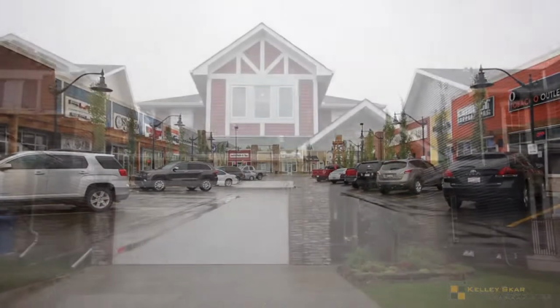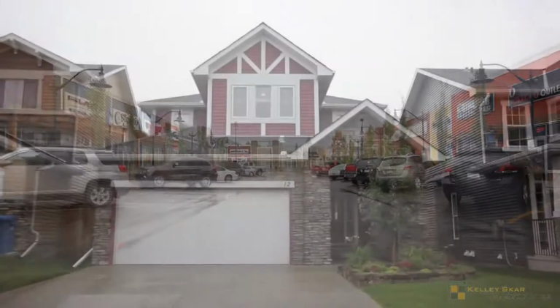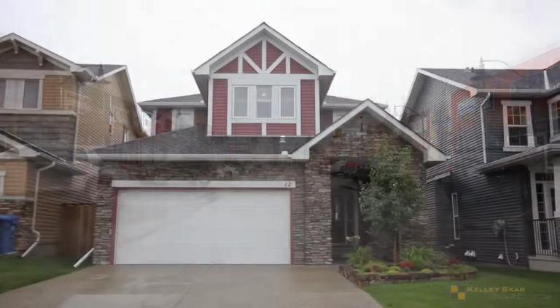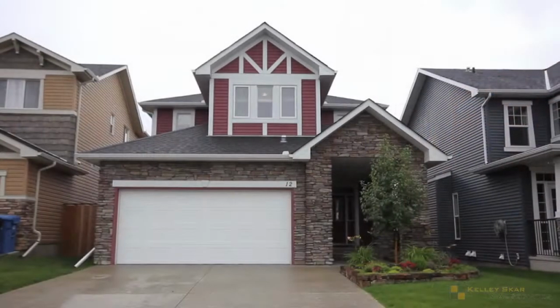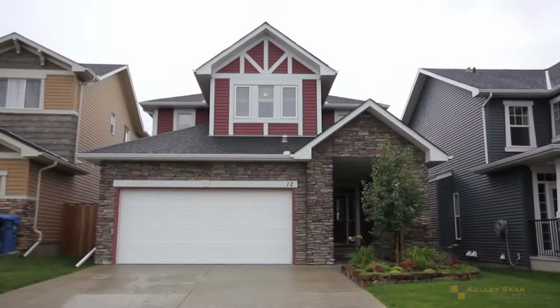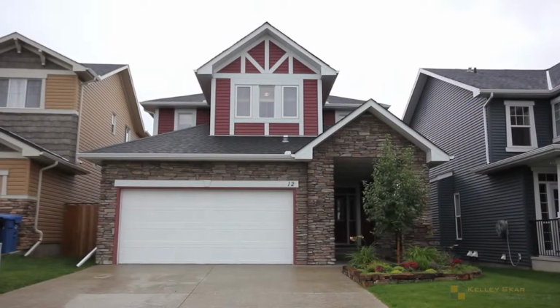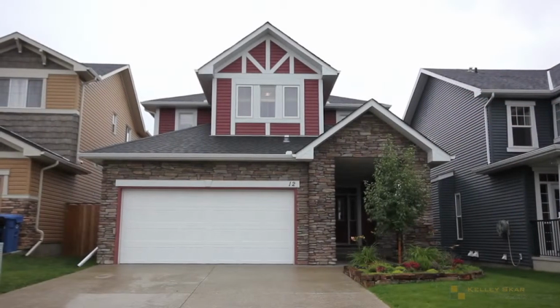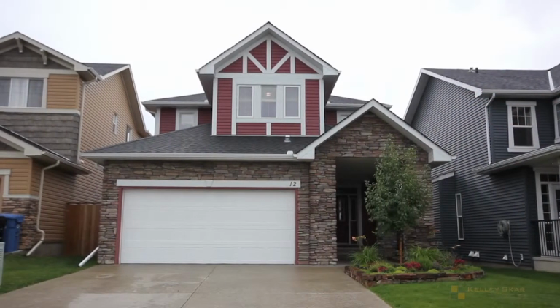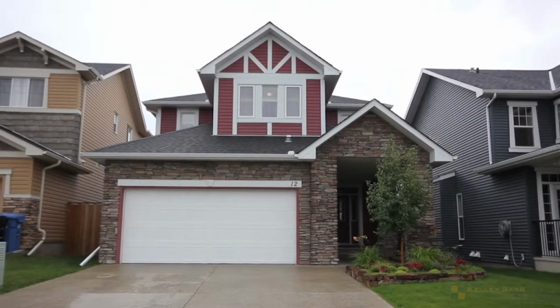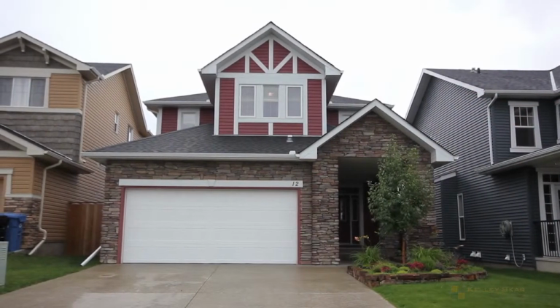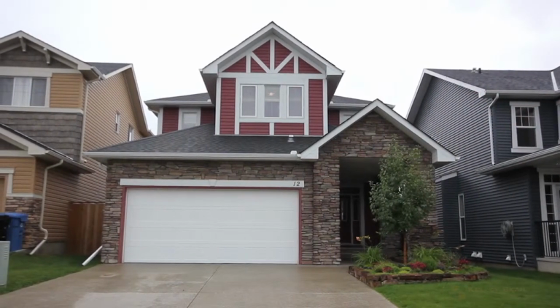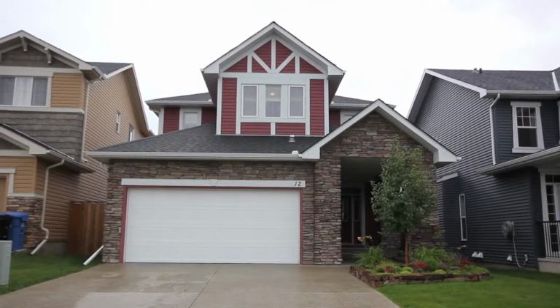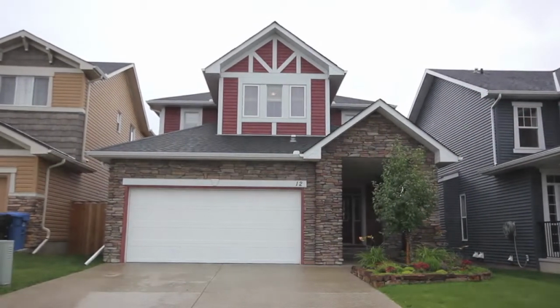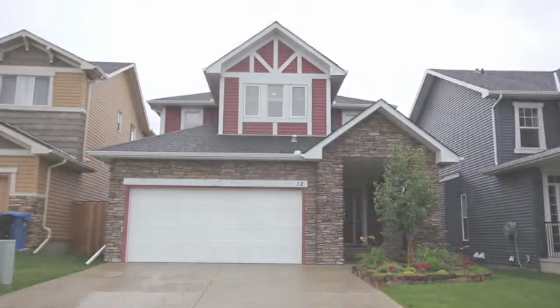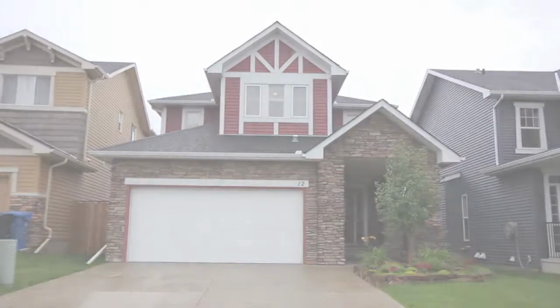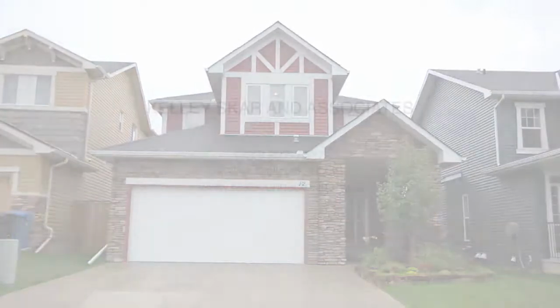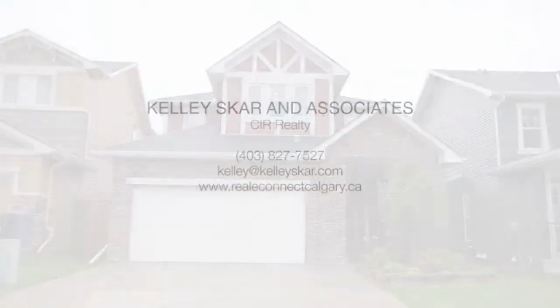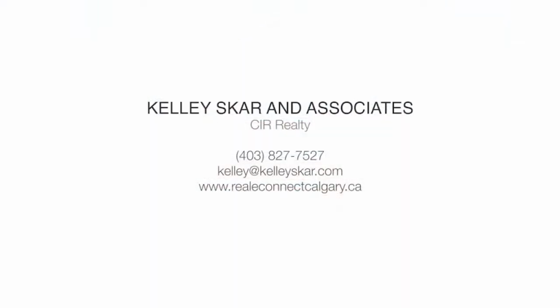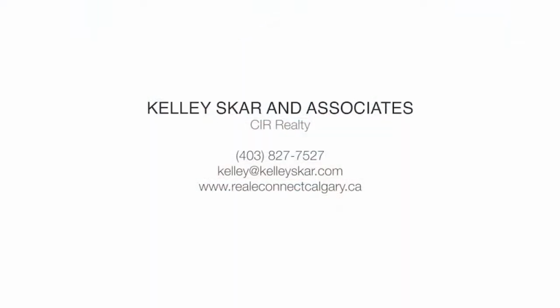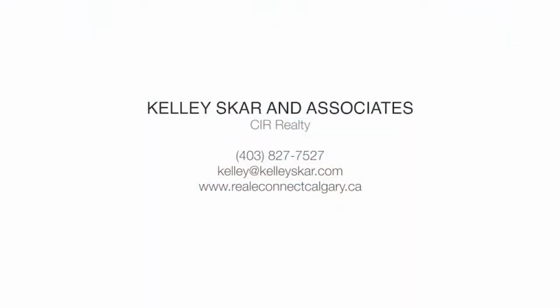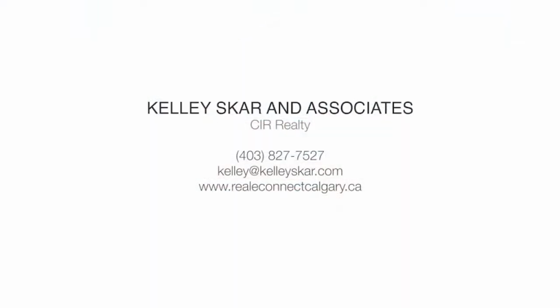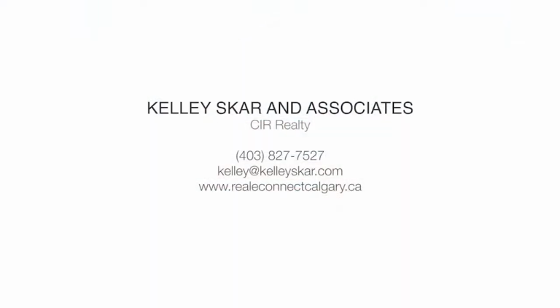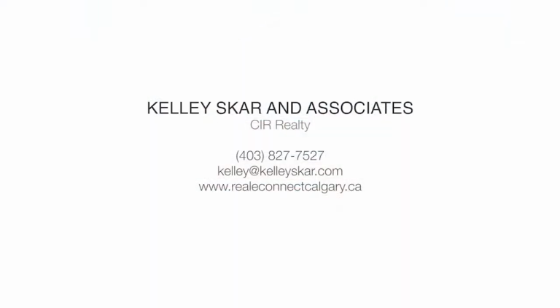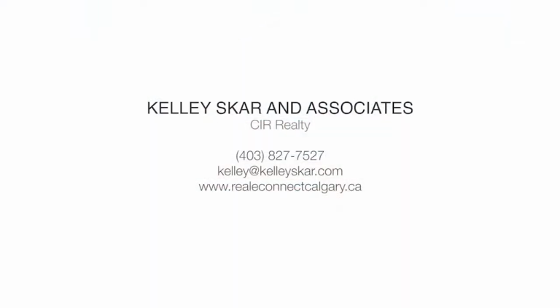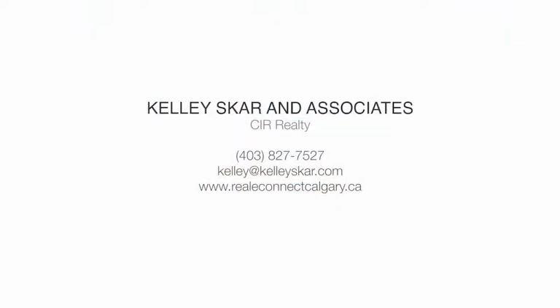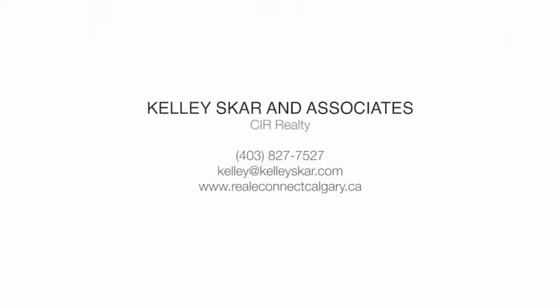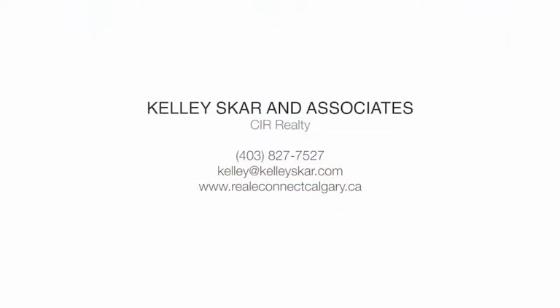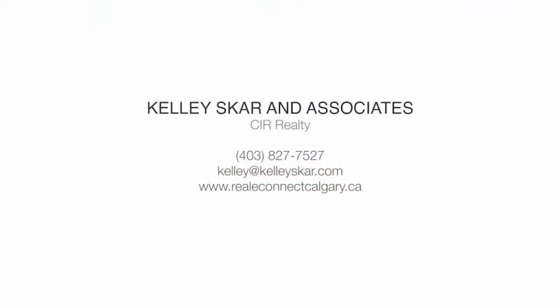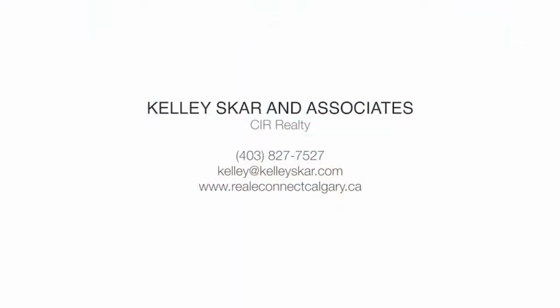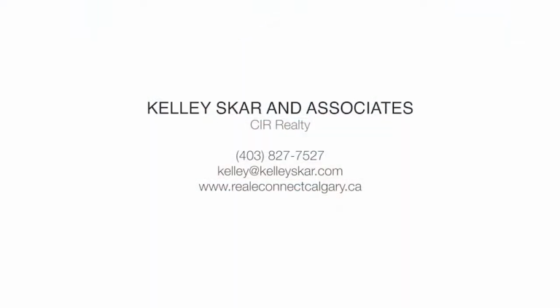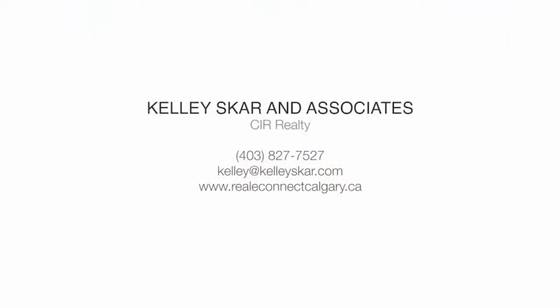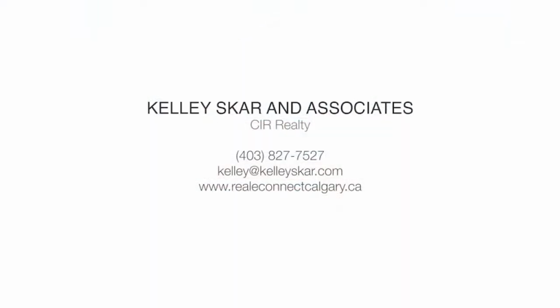For more information or to view this property, please contact Kelly Scar with CIR Realty. Thank you for watching.